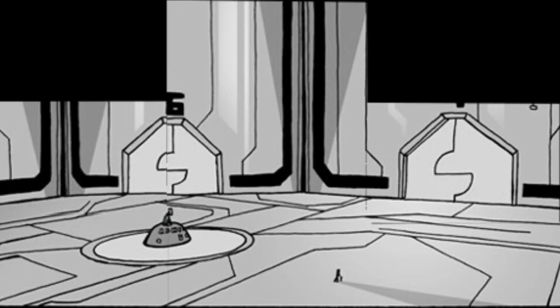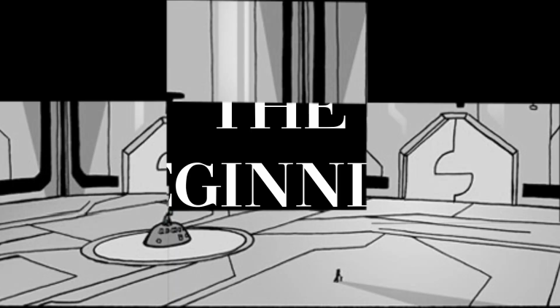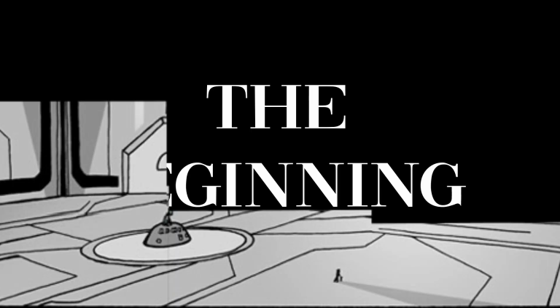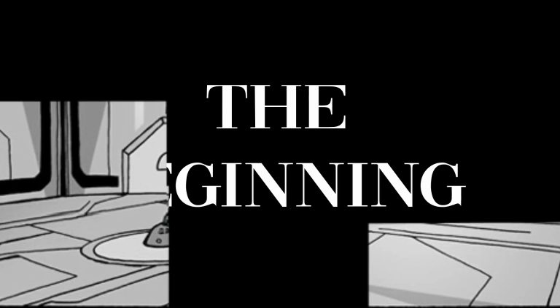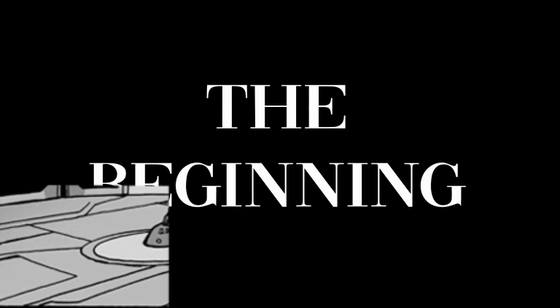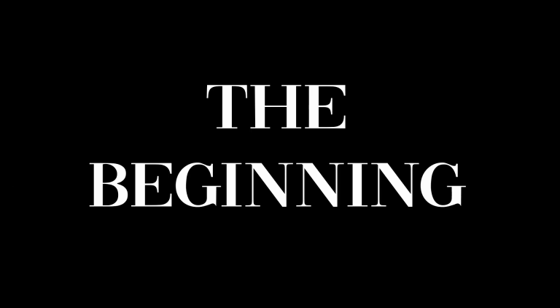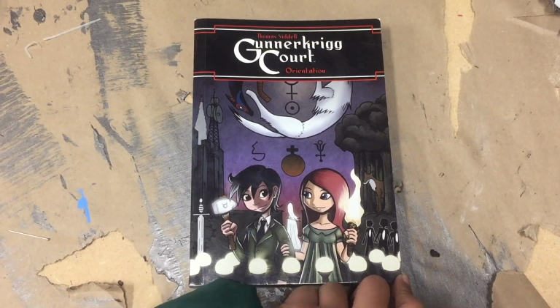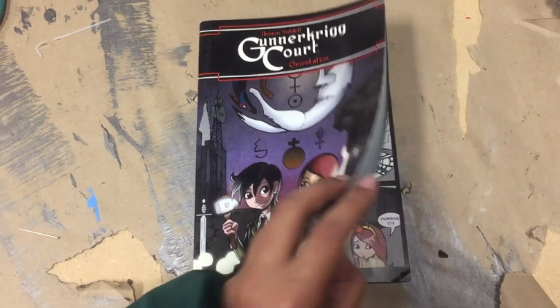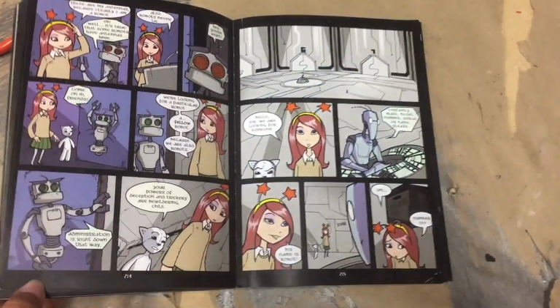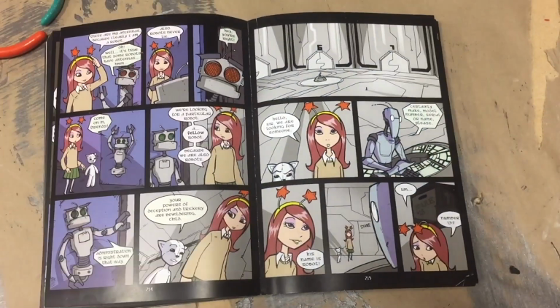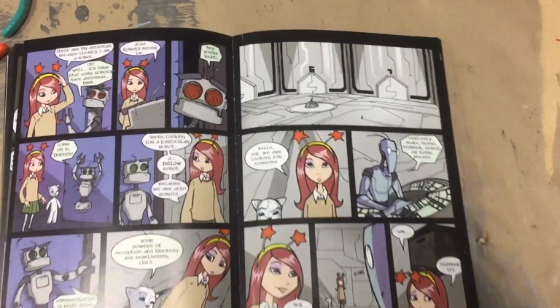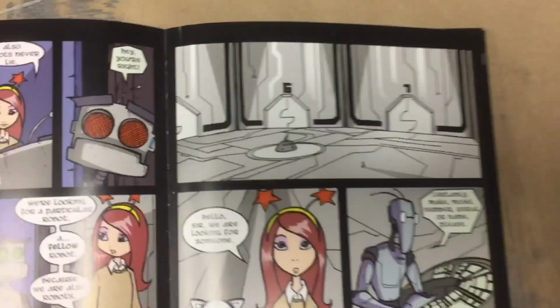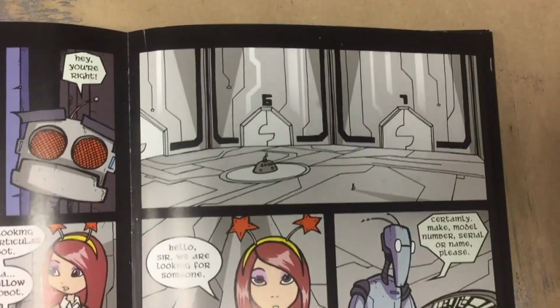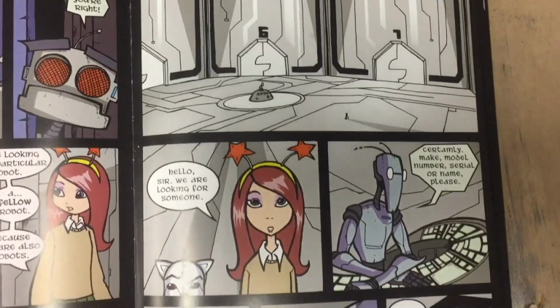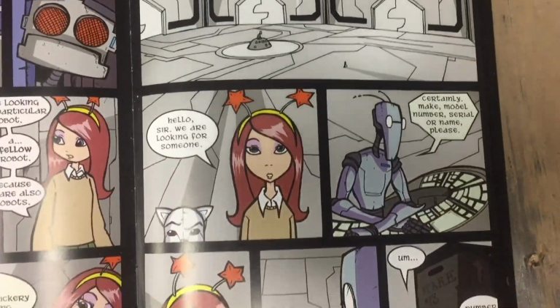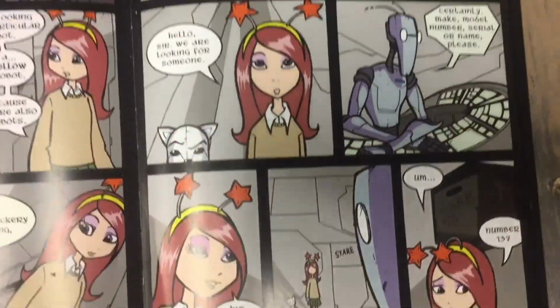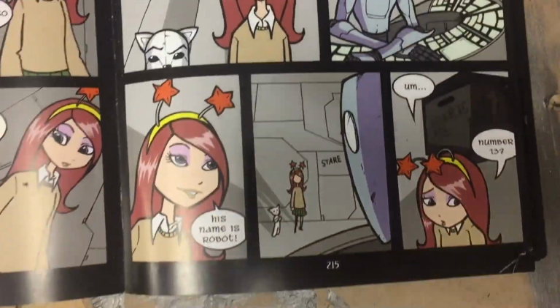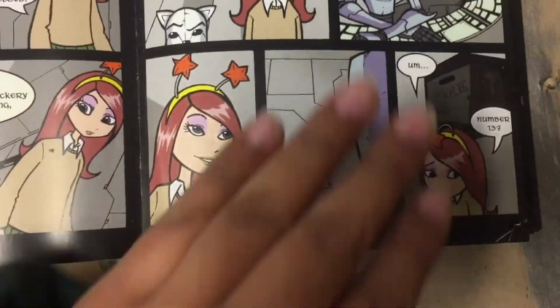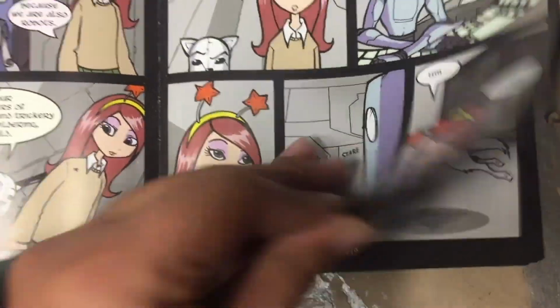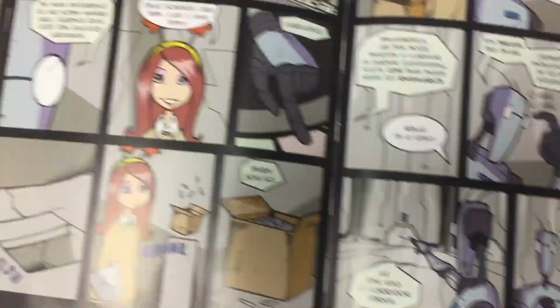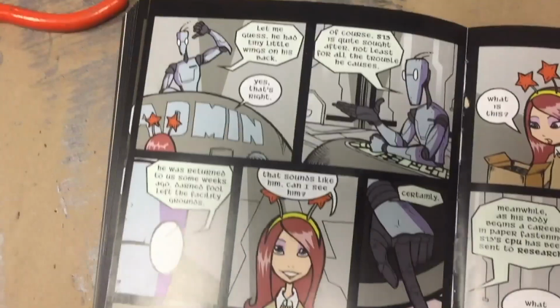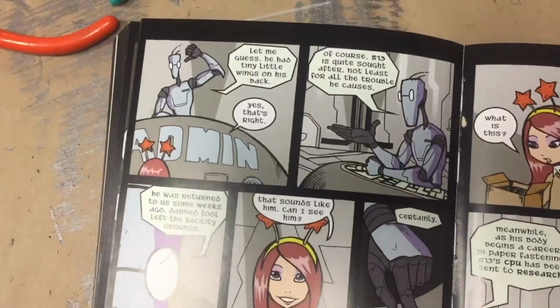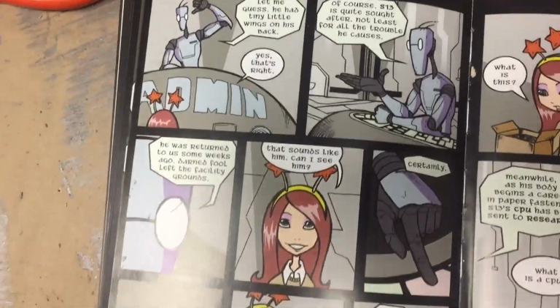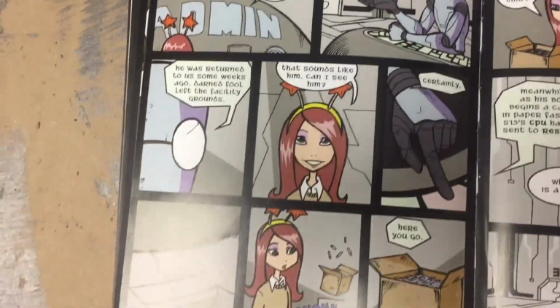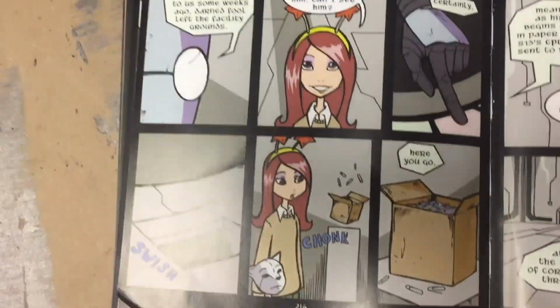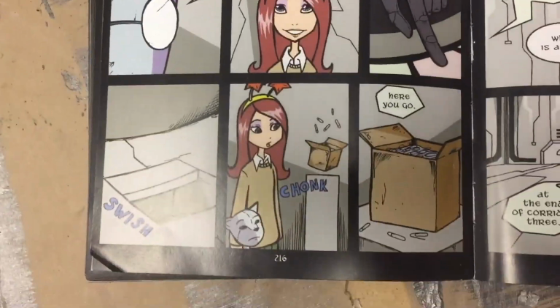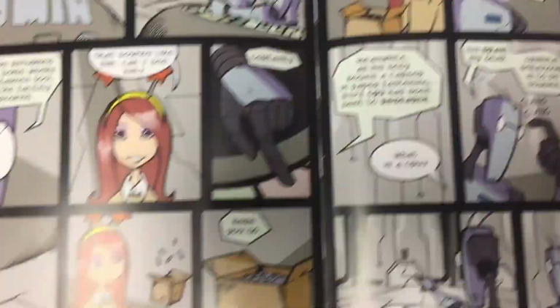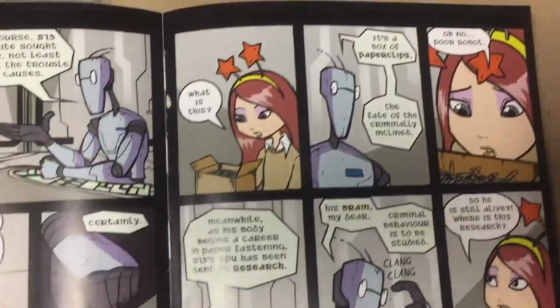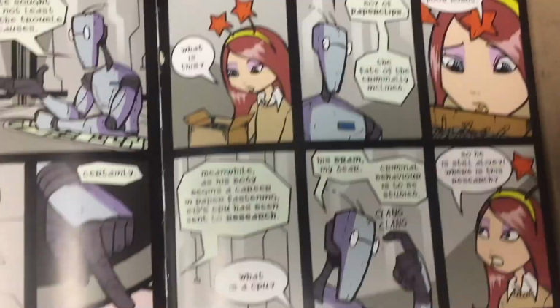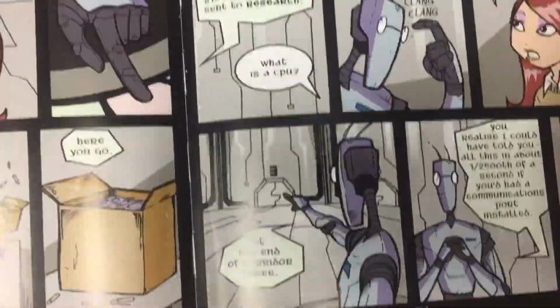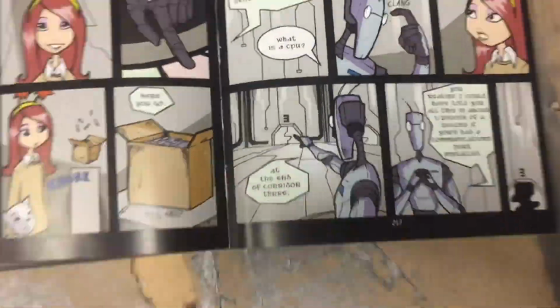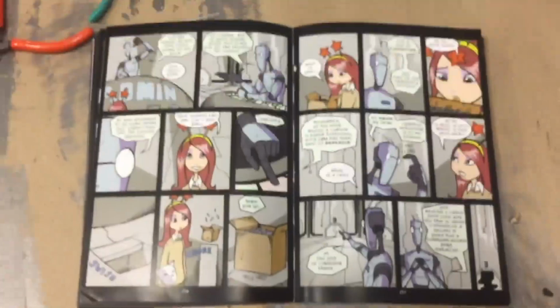Our project was based off of an online comic by Tom Sedell called Gunner Creek Court. Our pitch was to take the admin bot character and bring him into the real world.